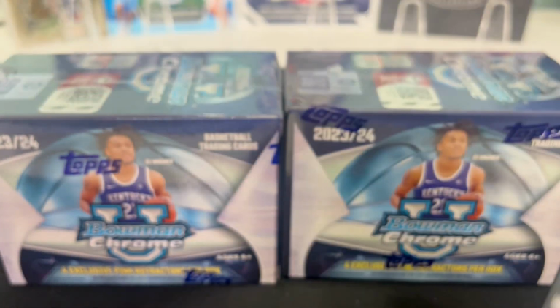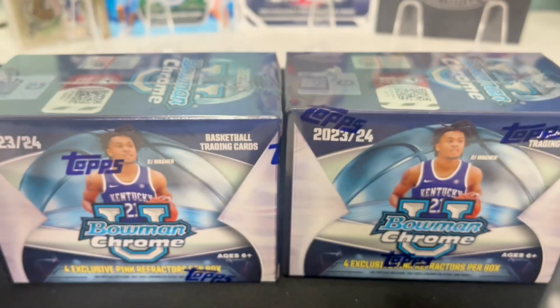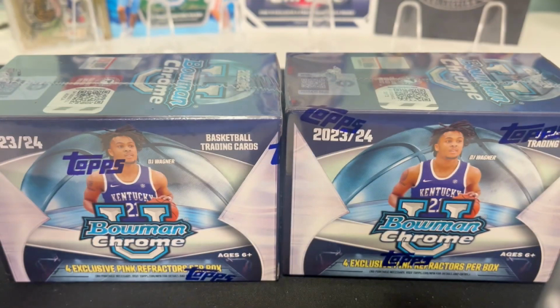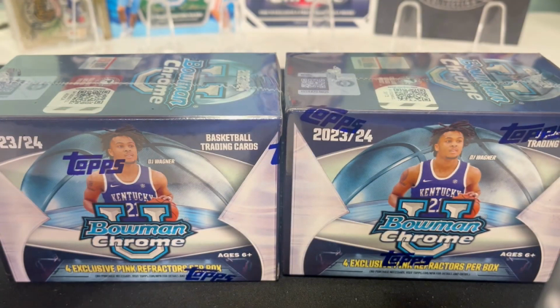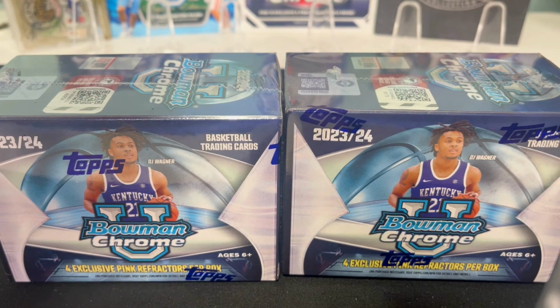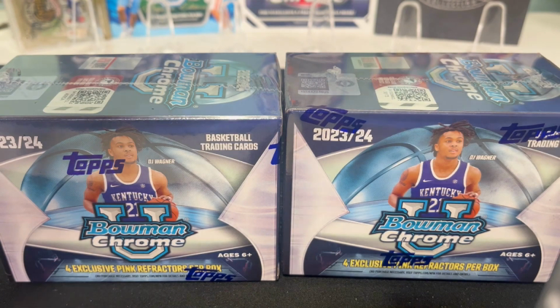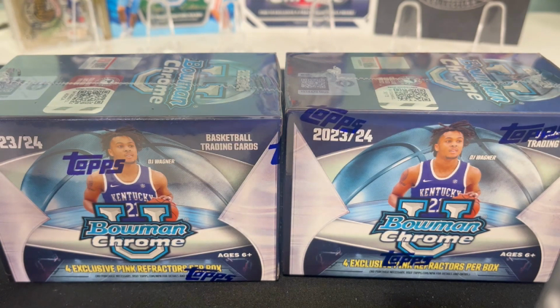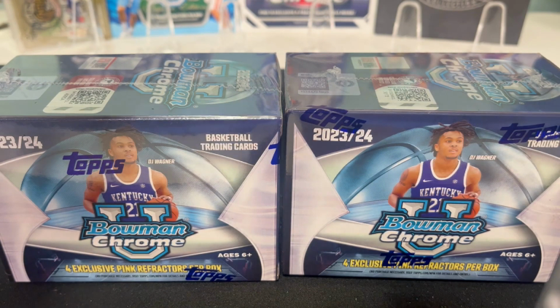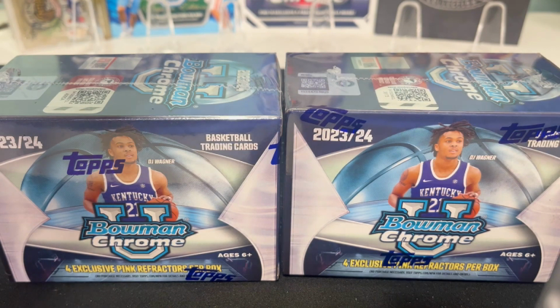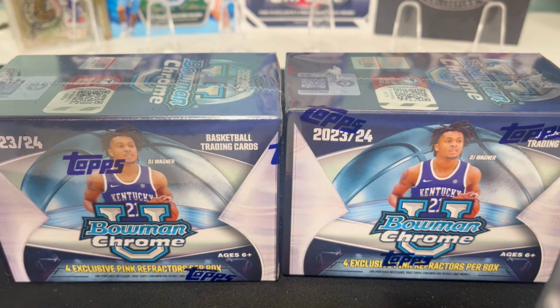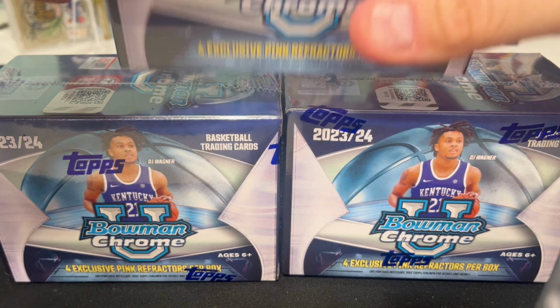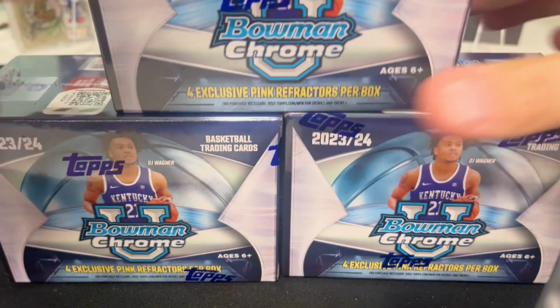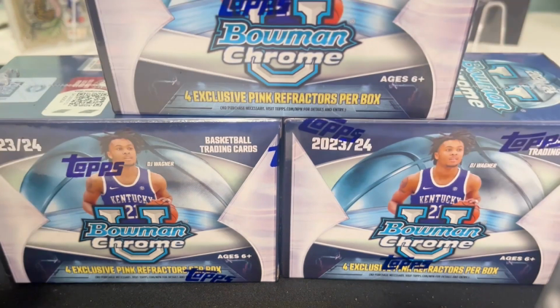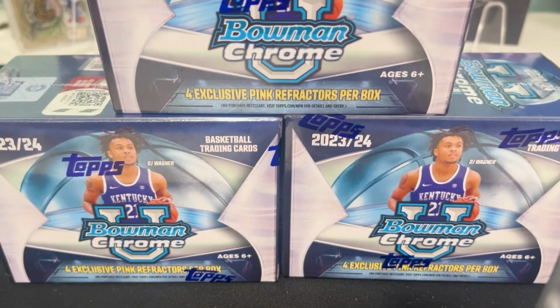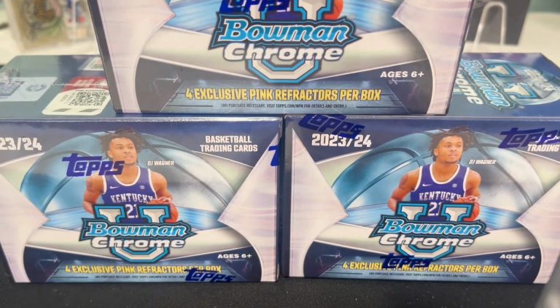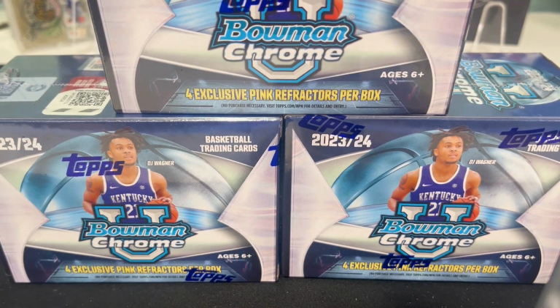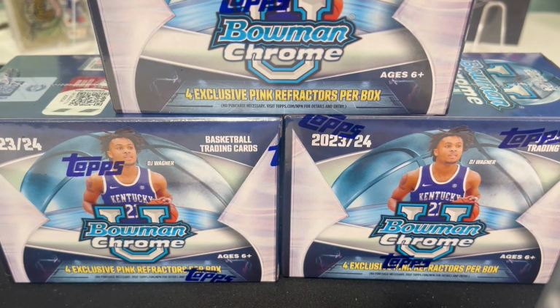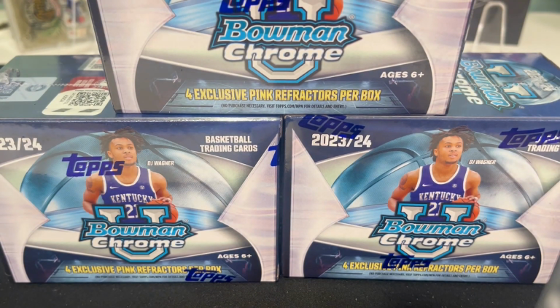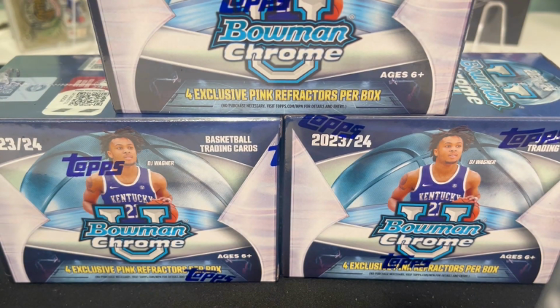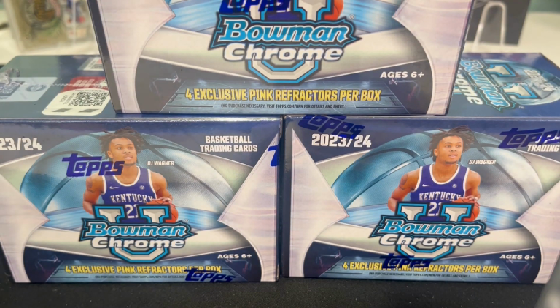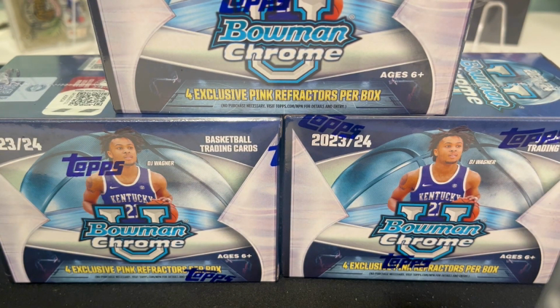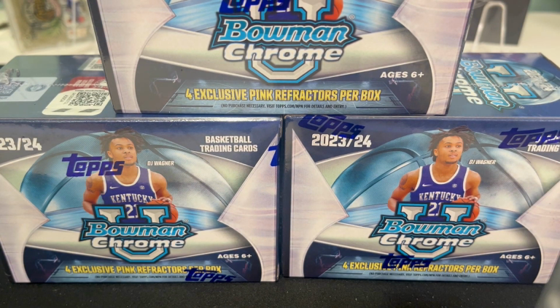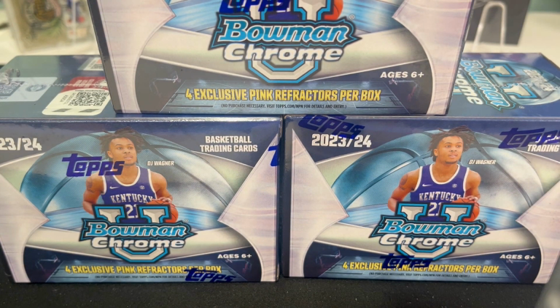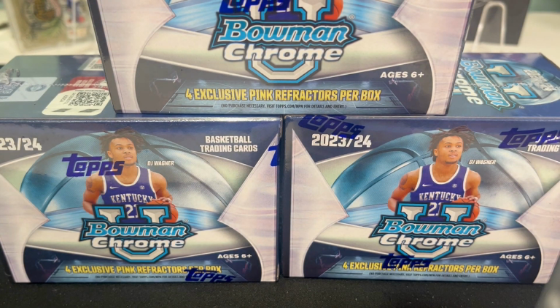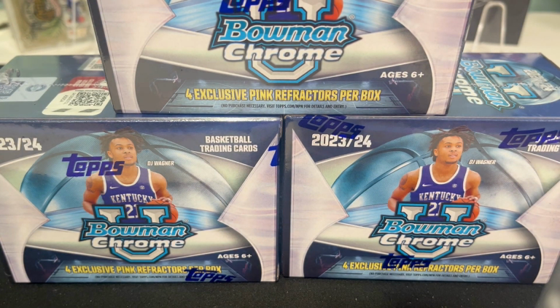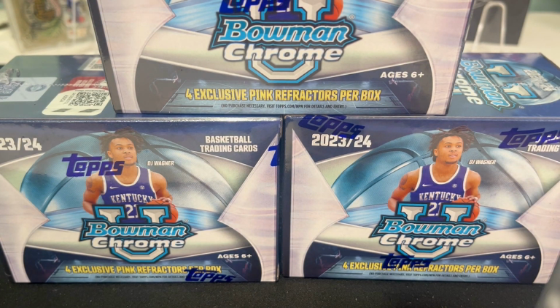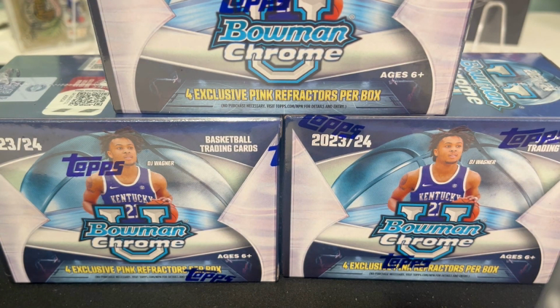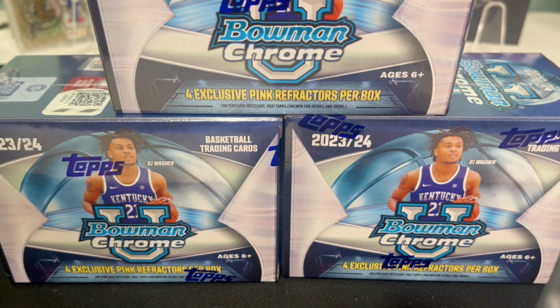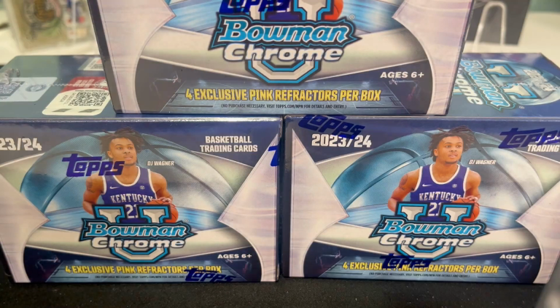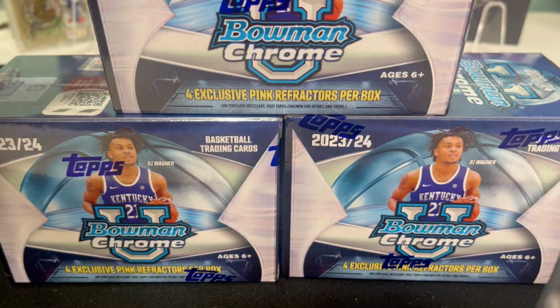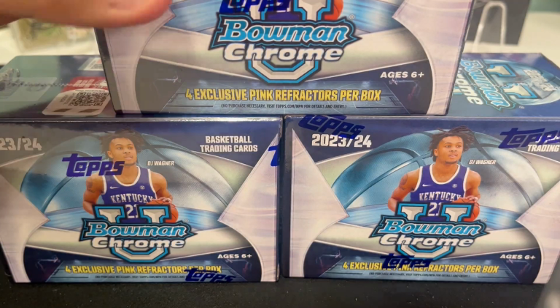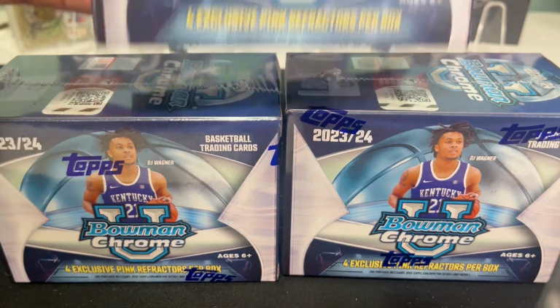Joseph, Will, and I are going to unwrap these and be back in just a bit to see who can pull the best cards.